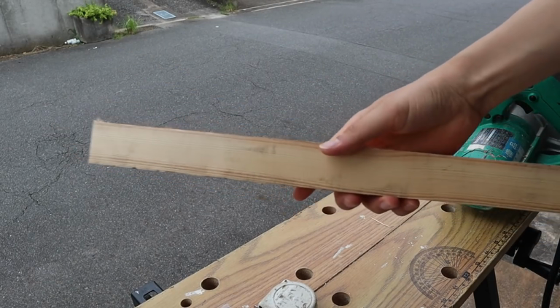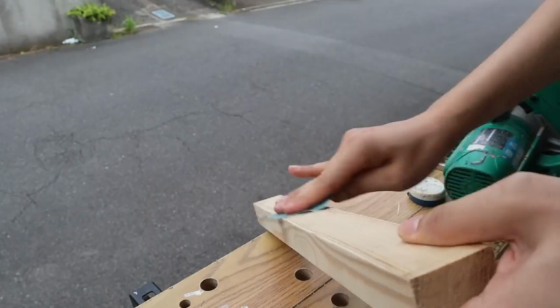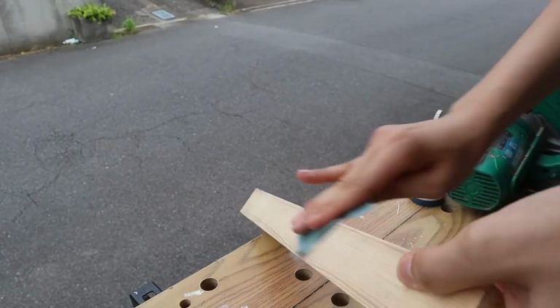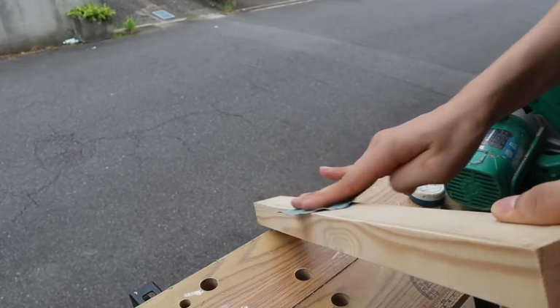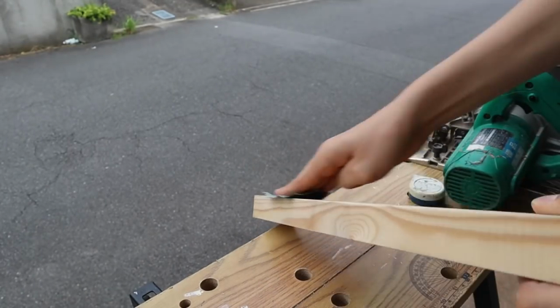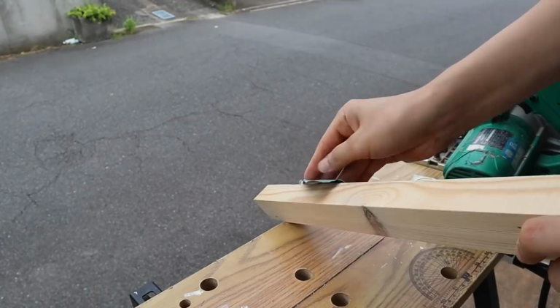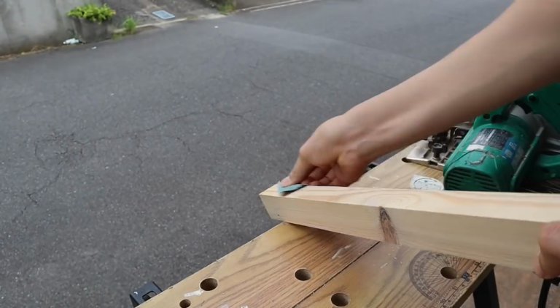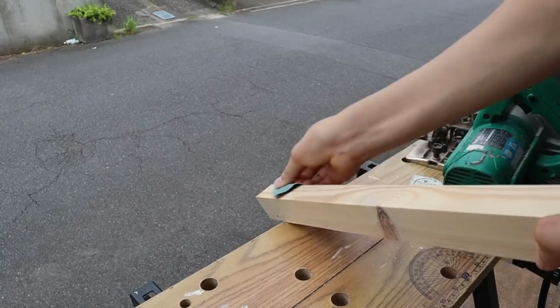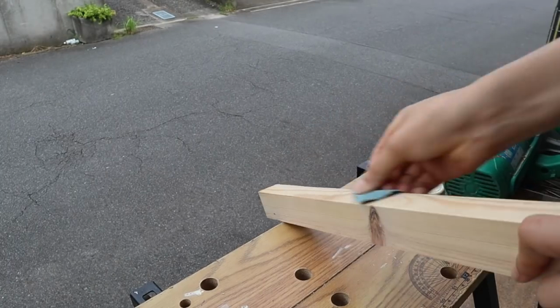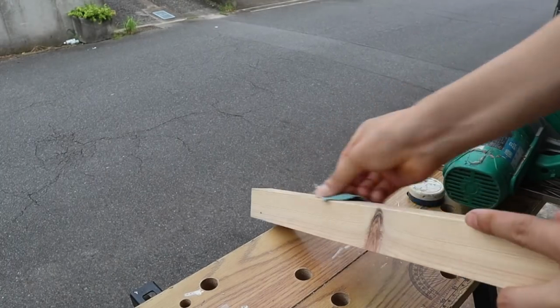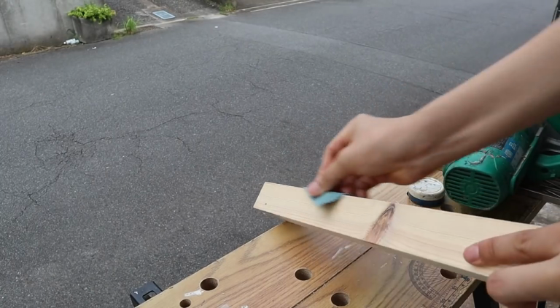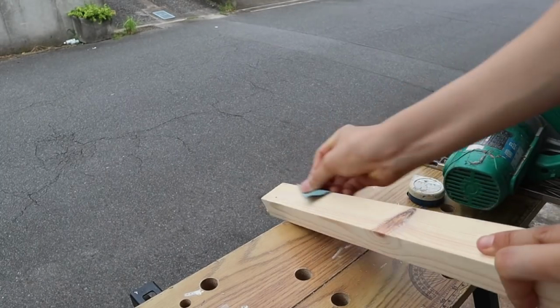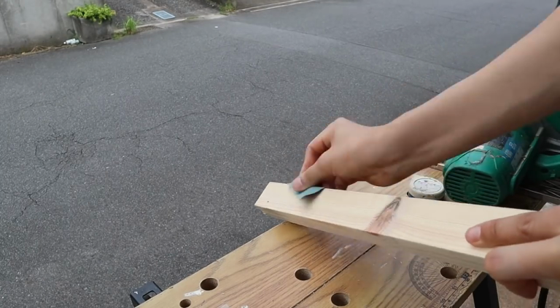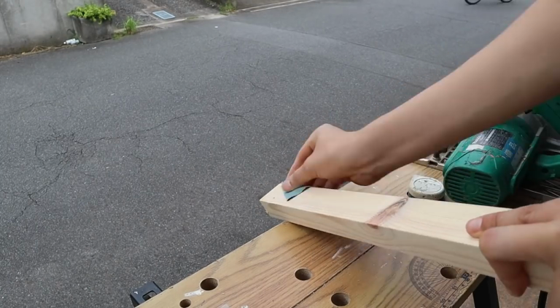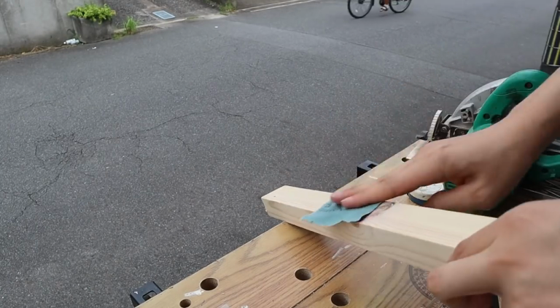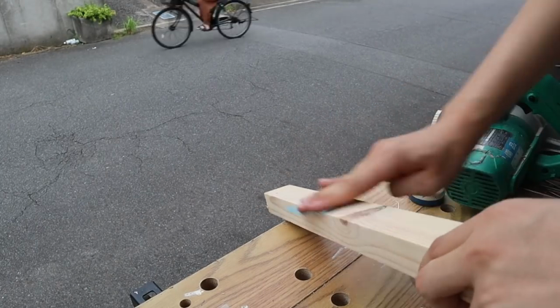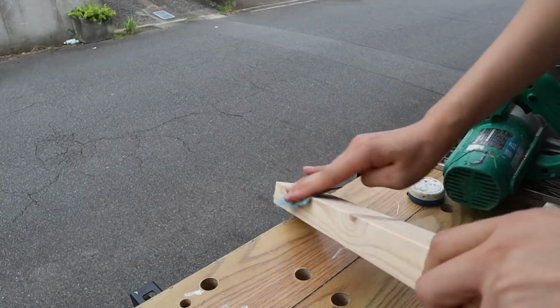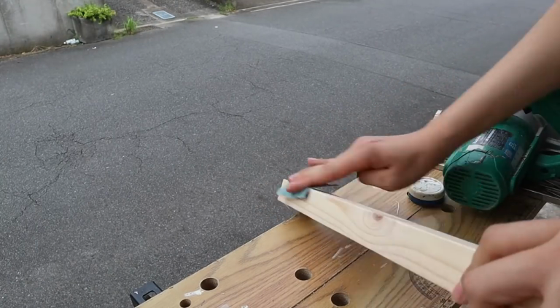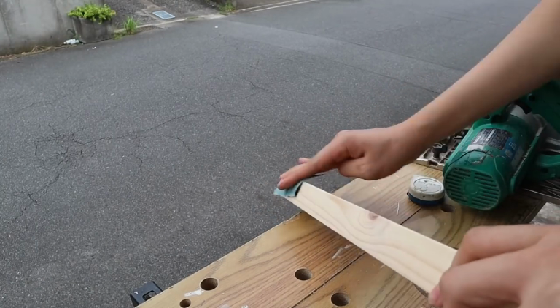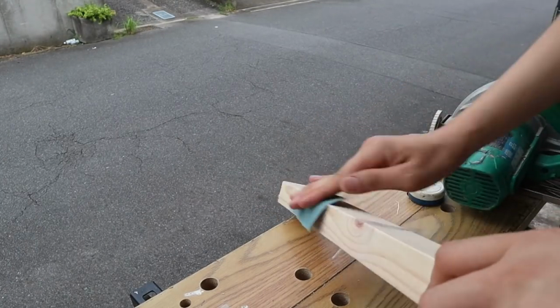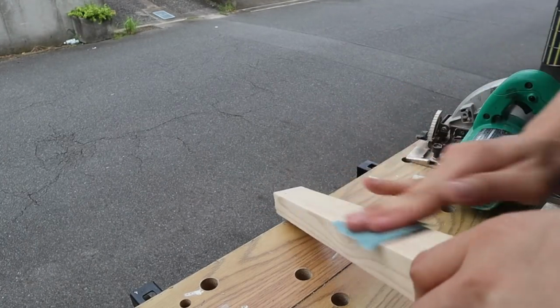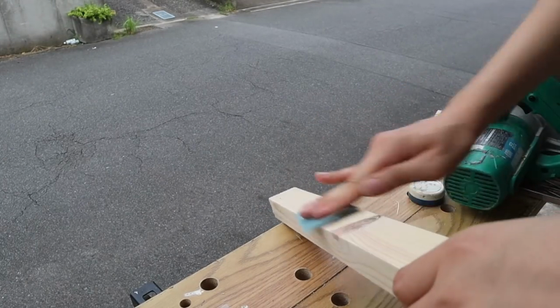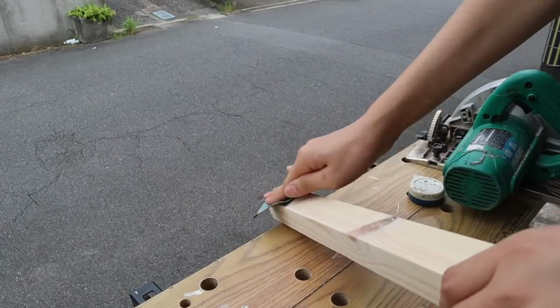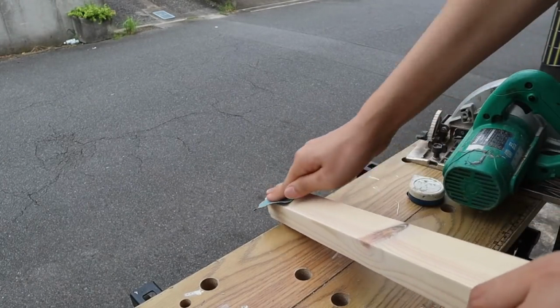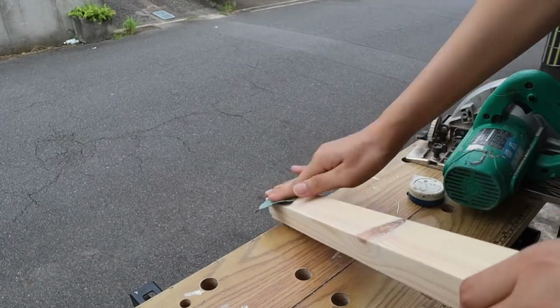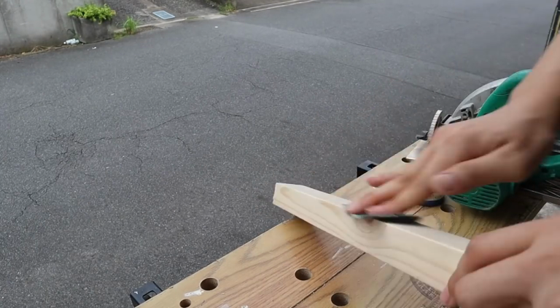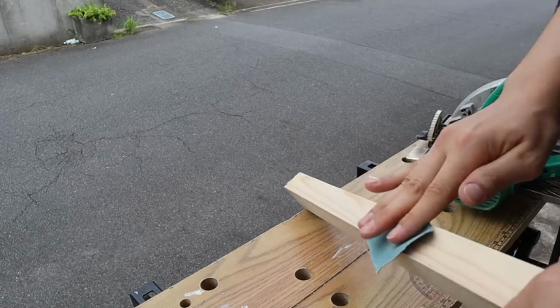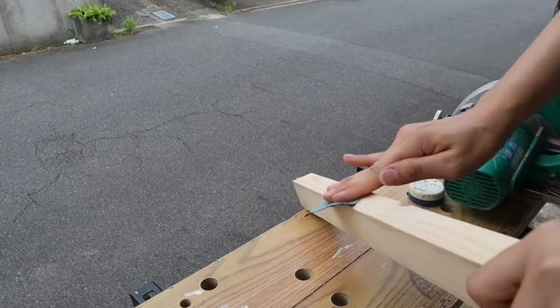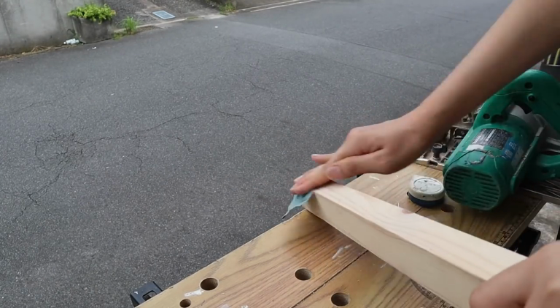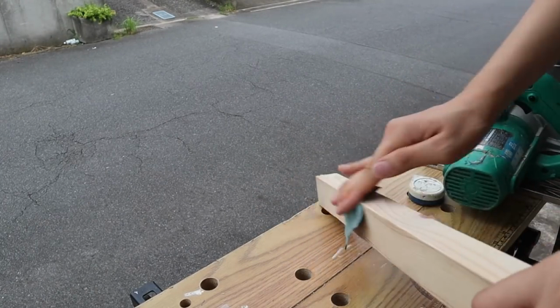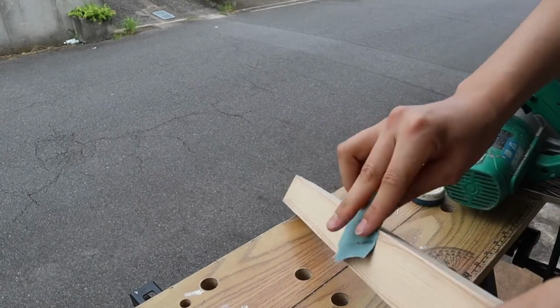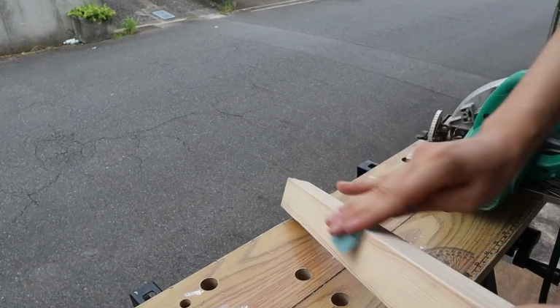I decided to sand down all the pieces just to give them a smoother finish, but this is really optional.